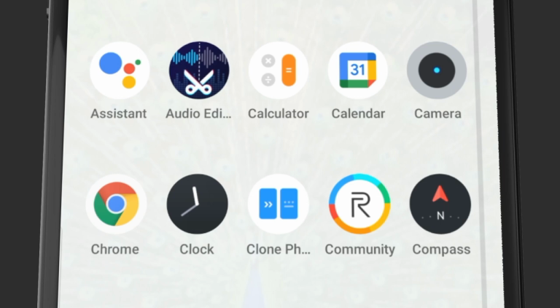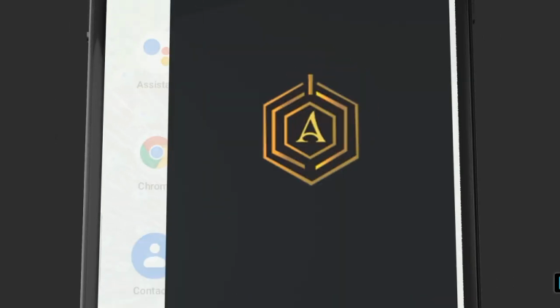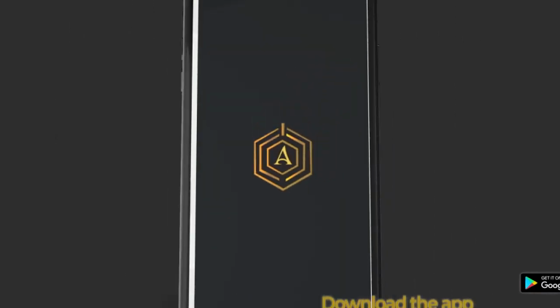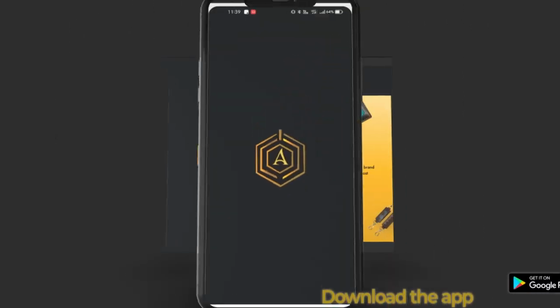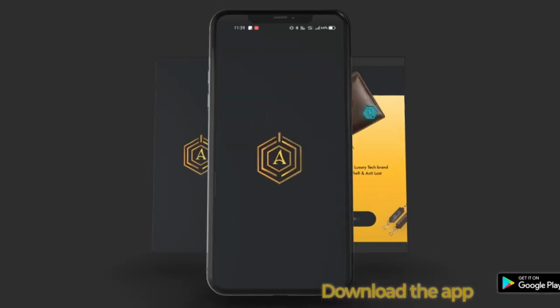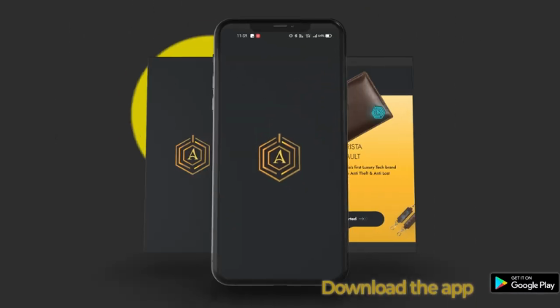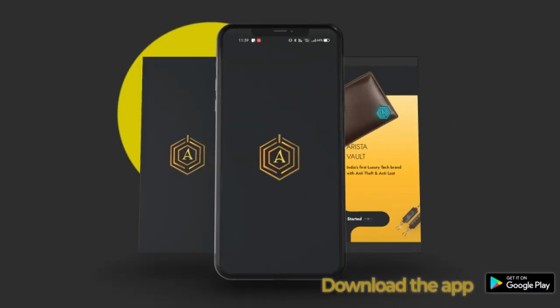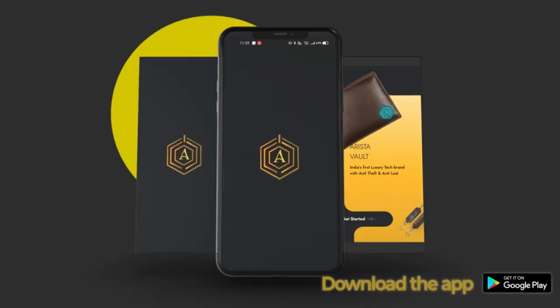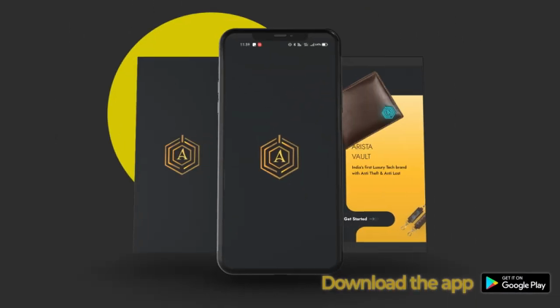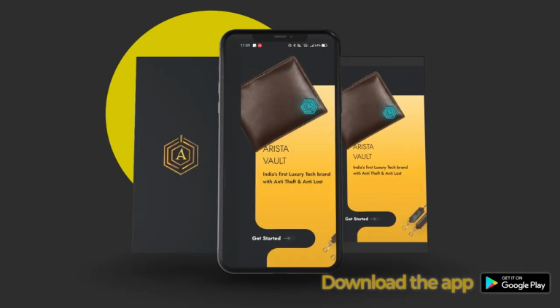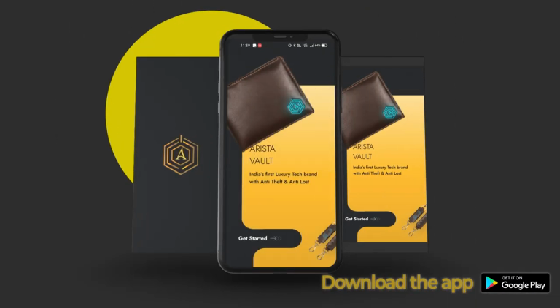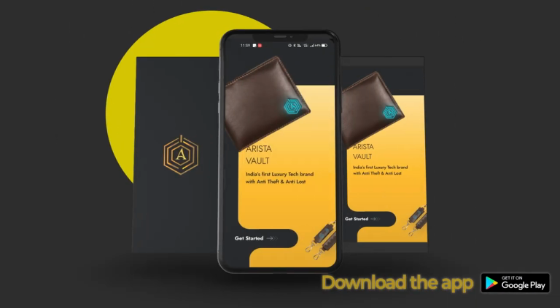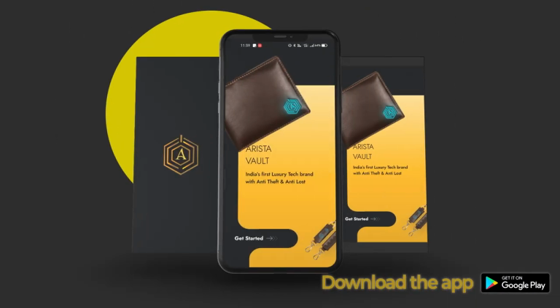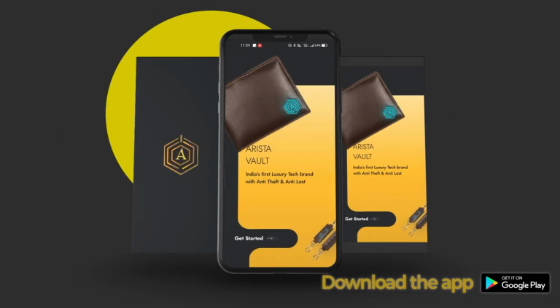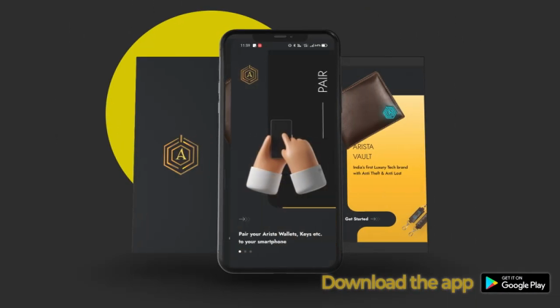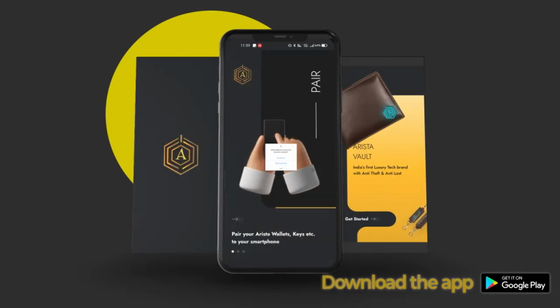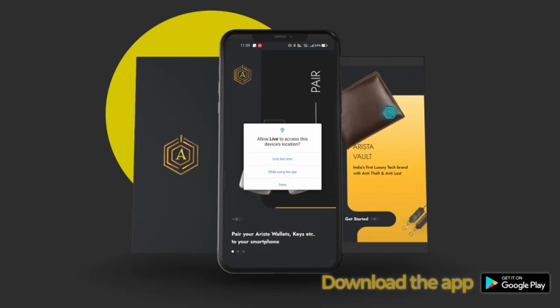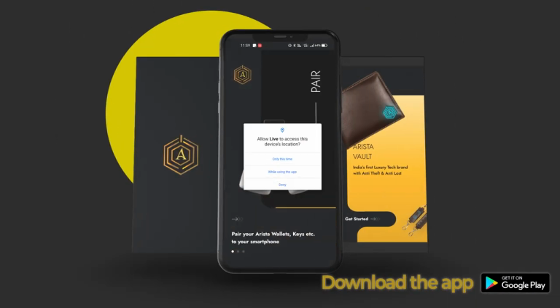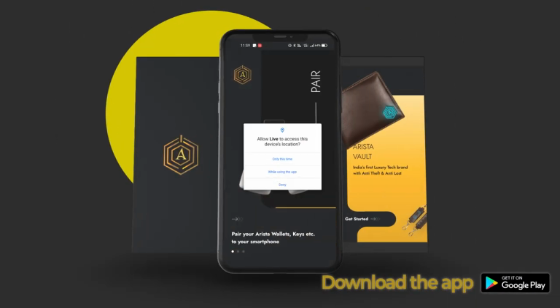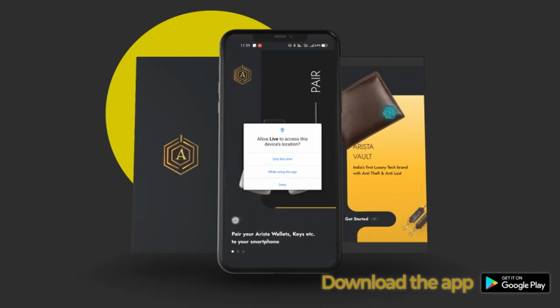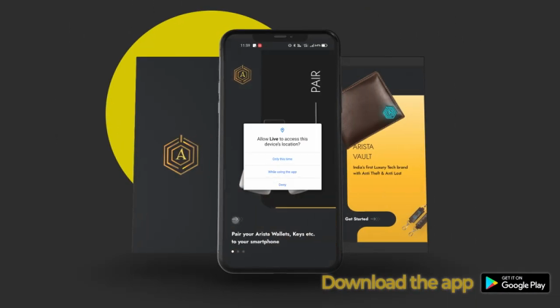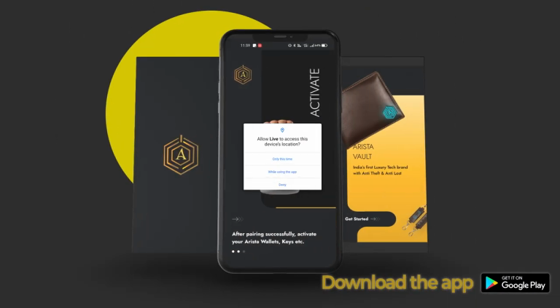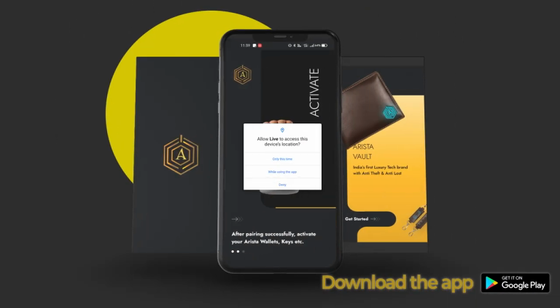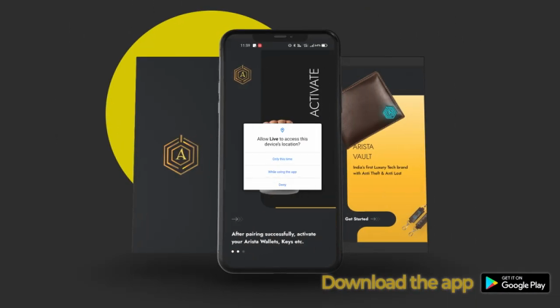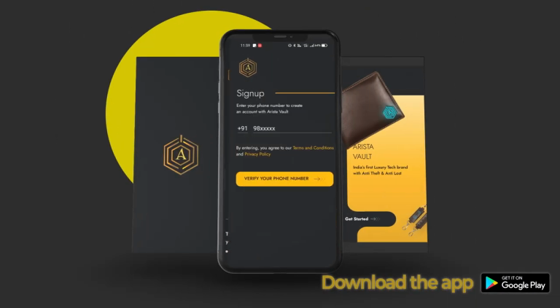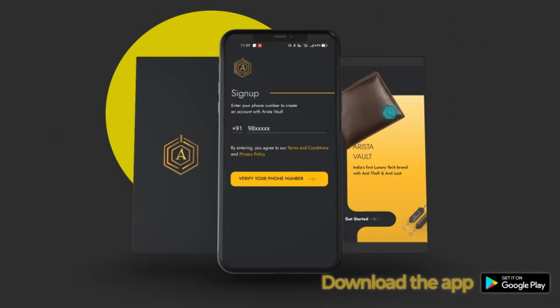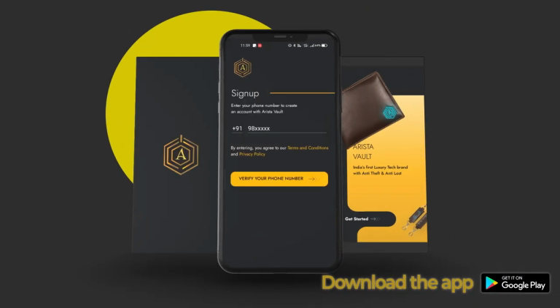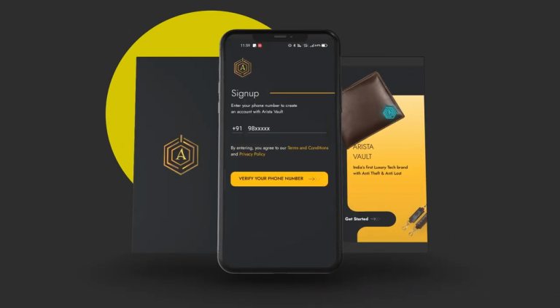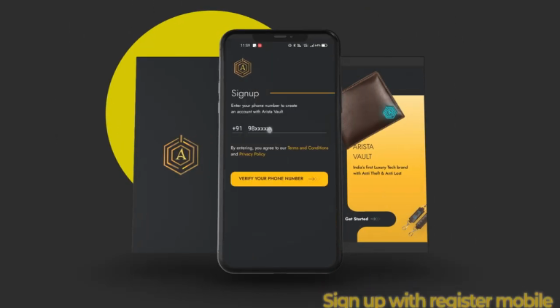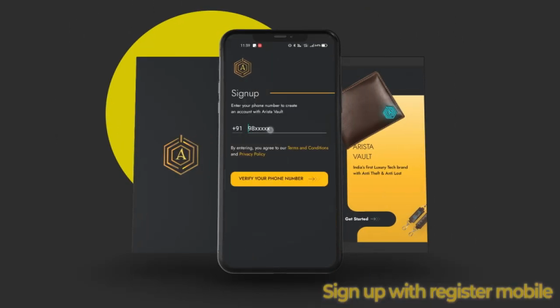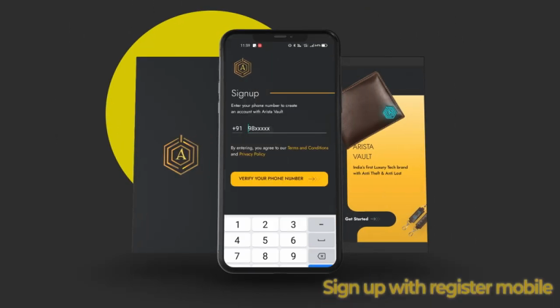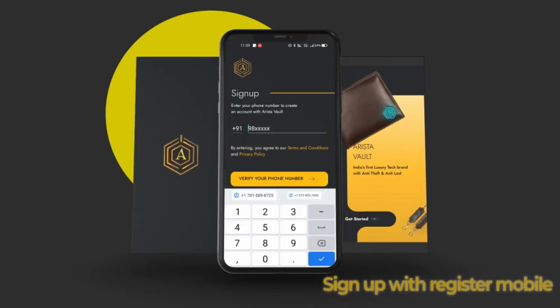Download the app from the Play Store, open the app, and give notification and location permission. Sign up with your number.